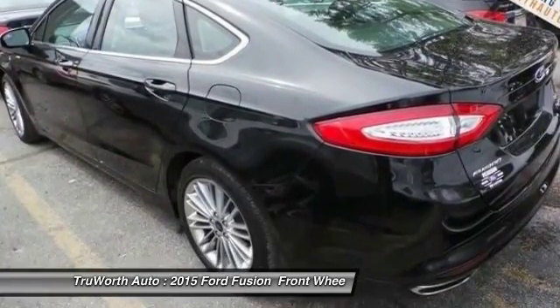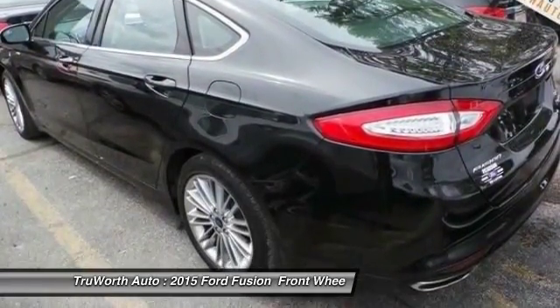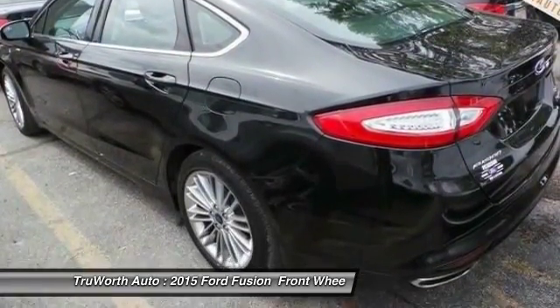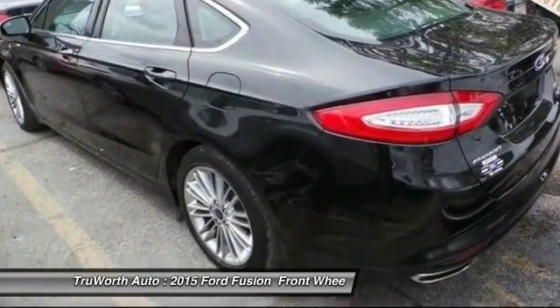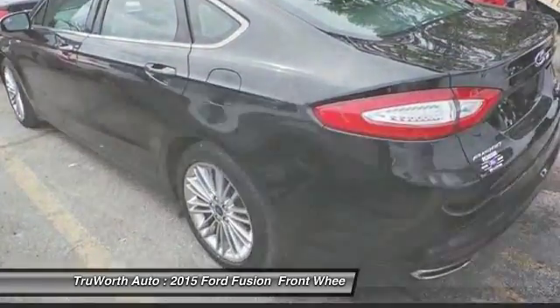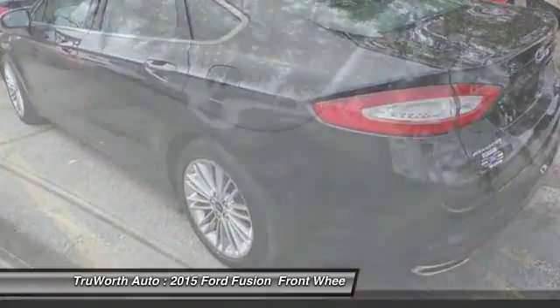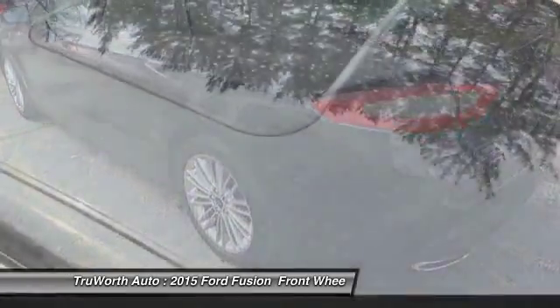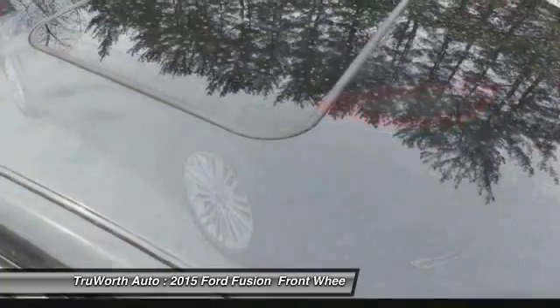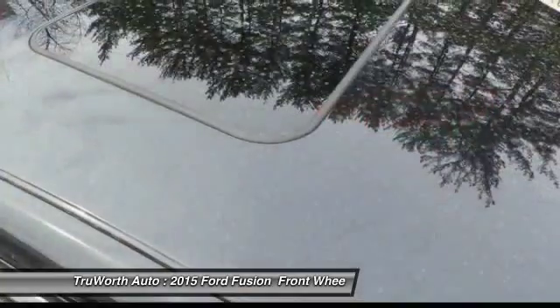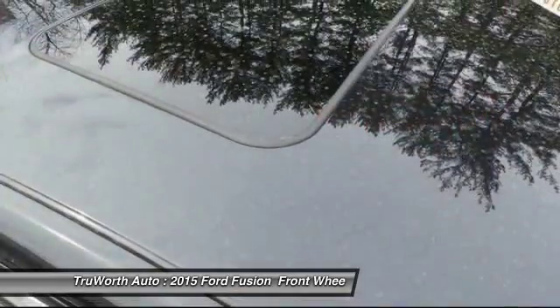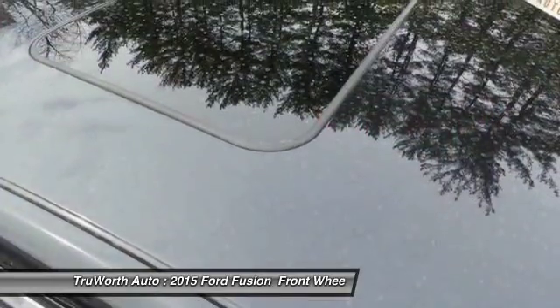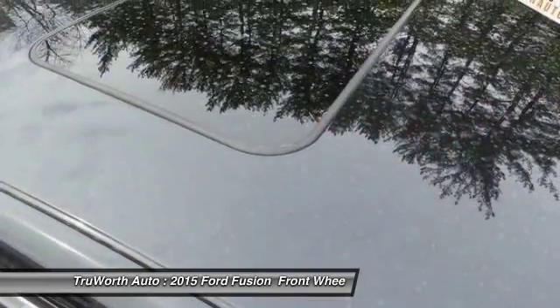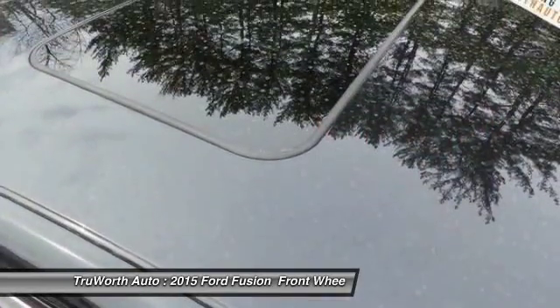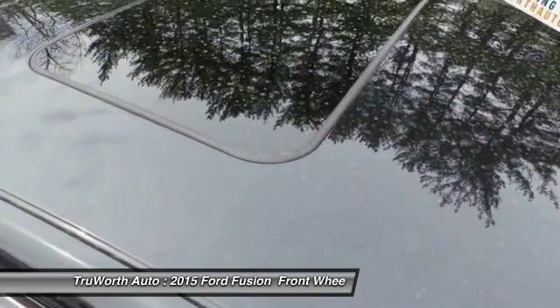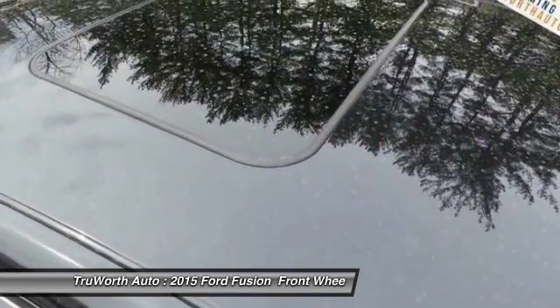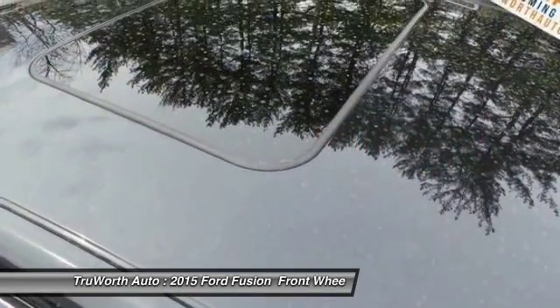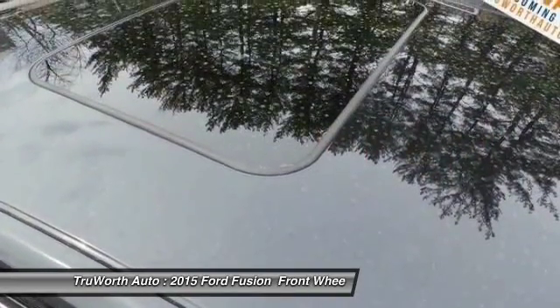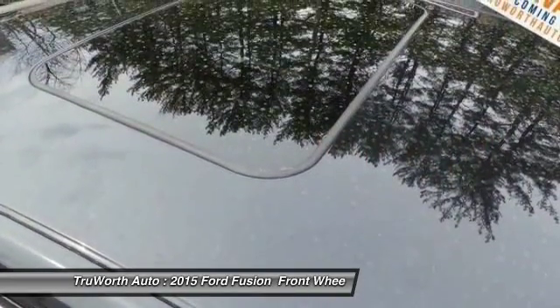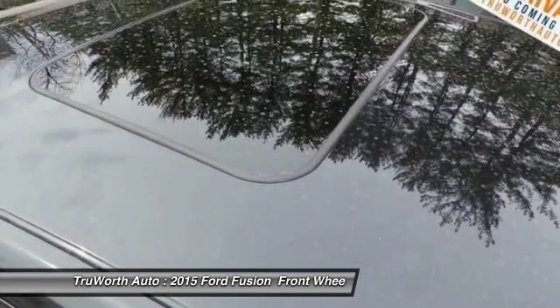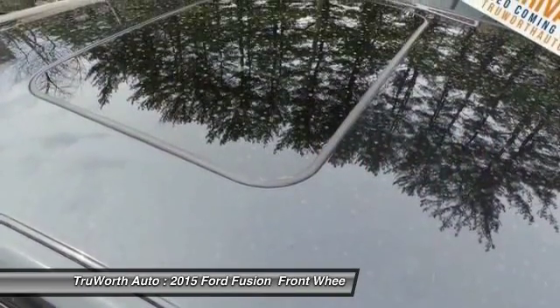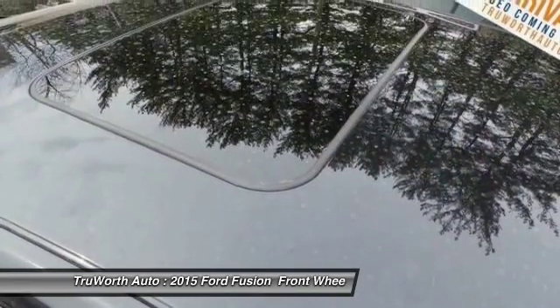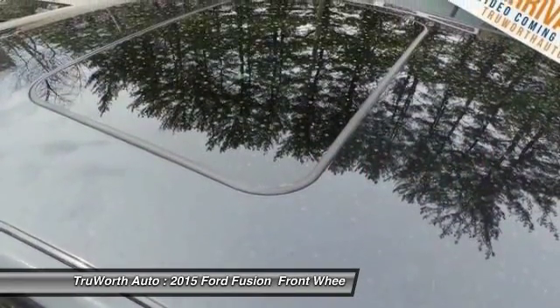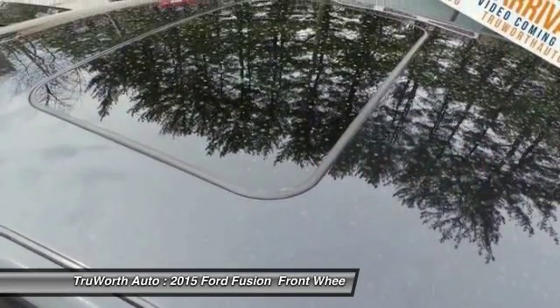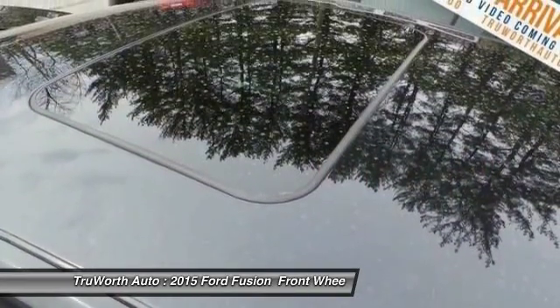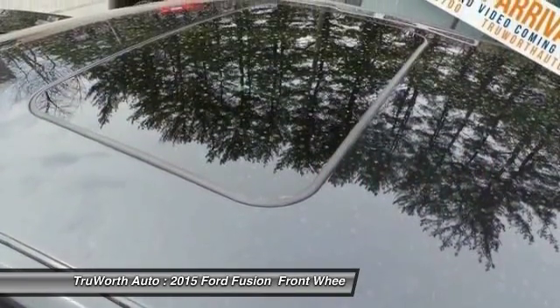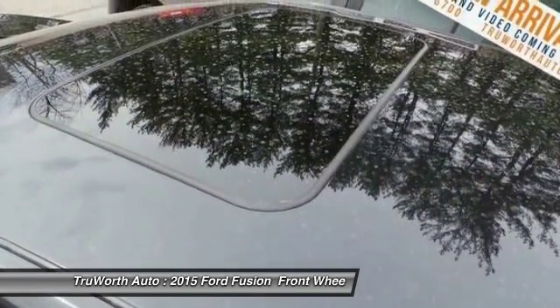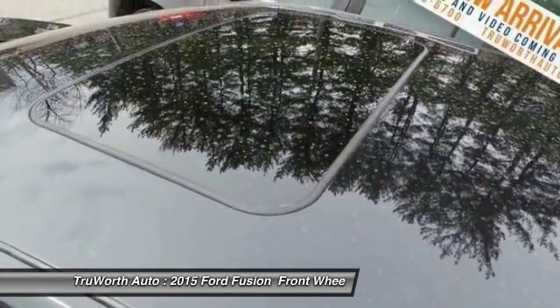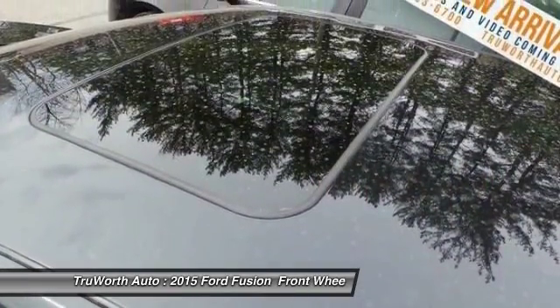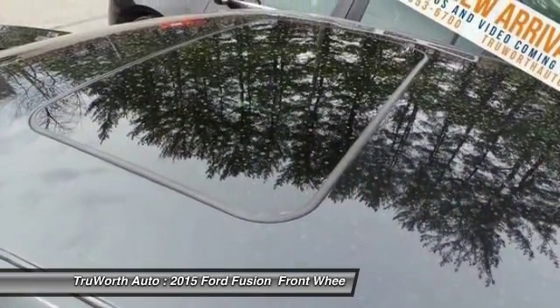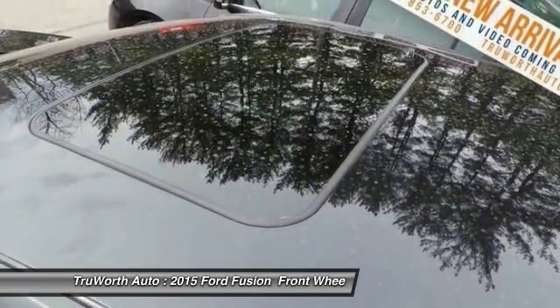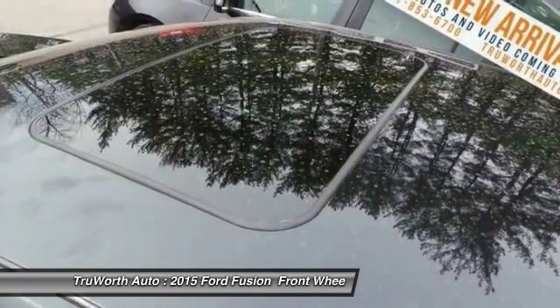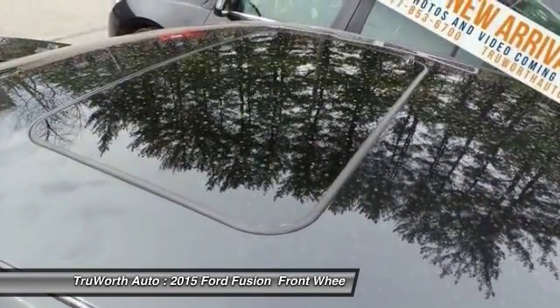Power windows. Wouldn't you look great in this vehicle? Stop in today and see for yourself.